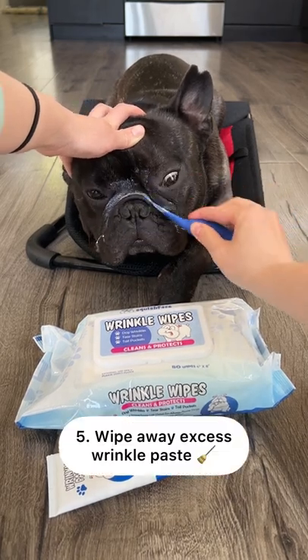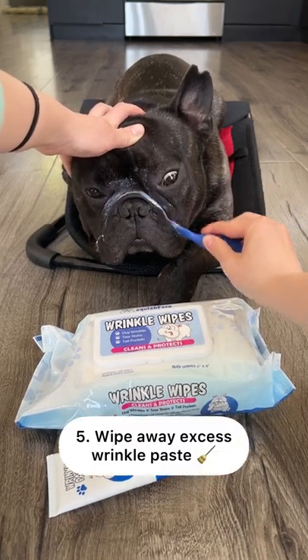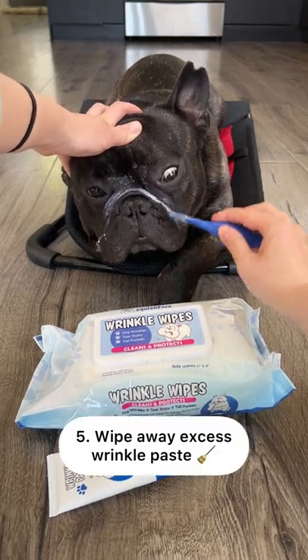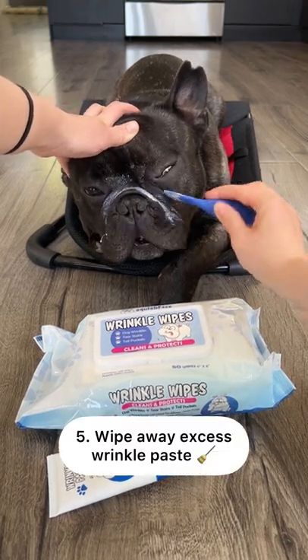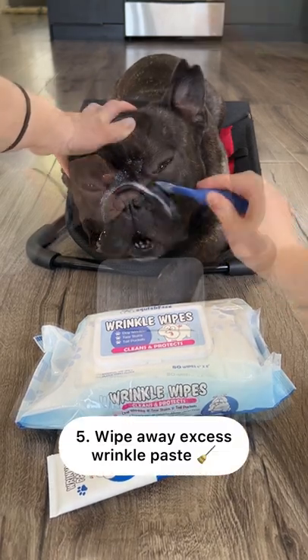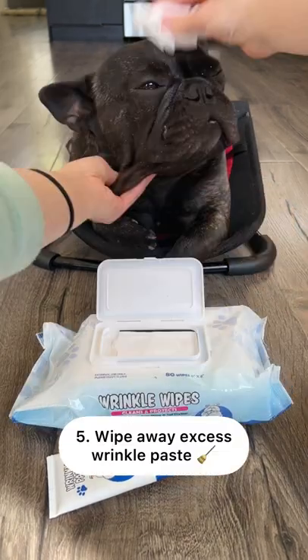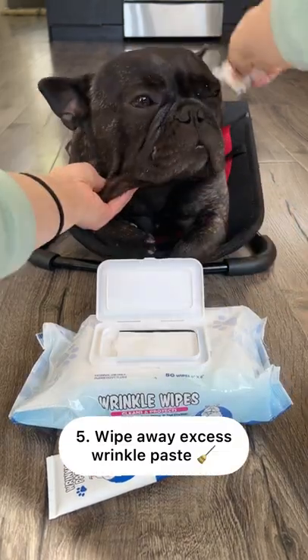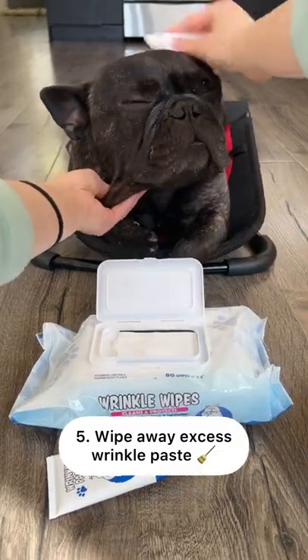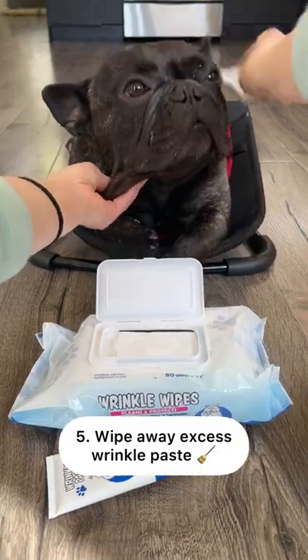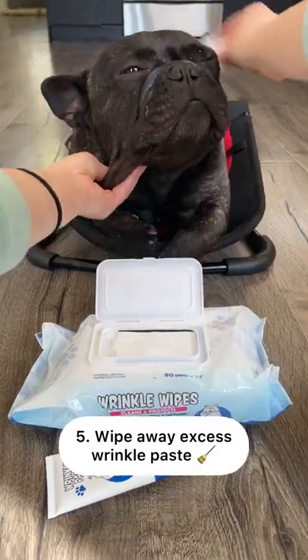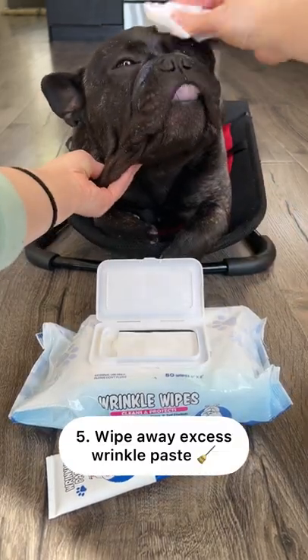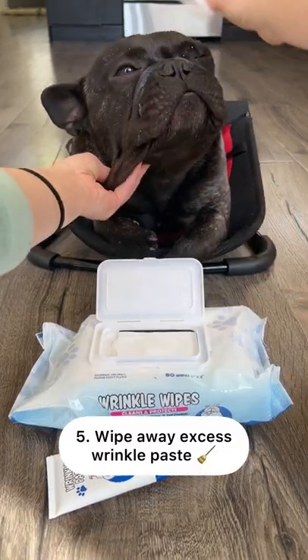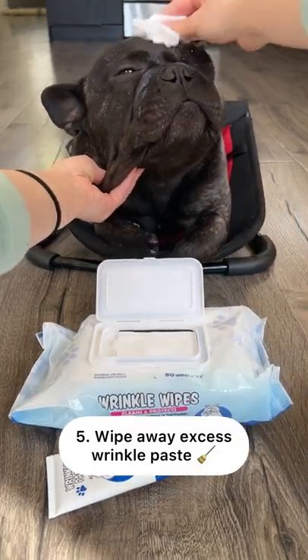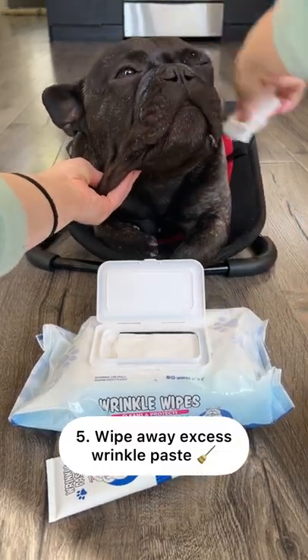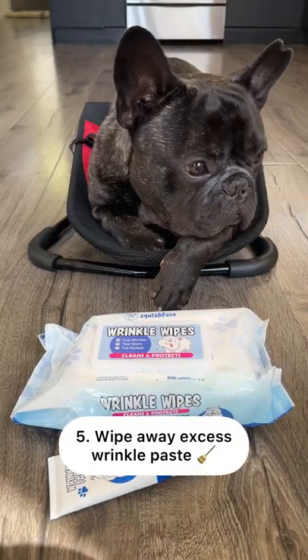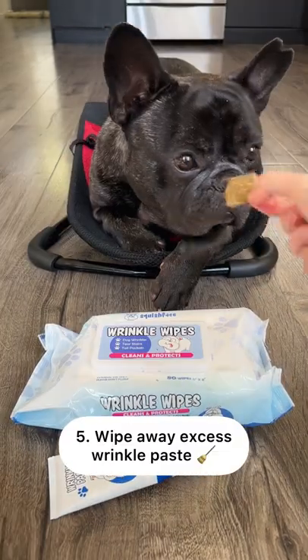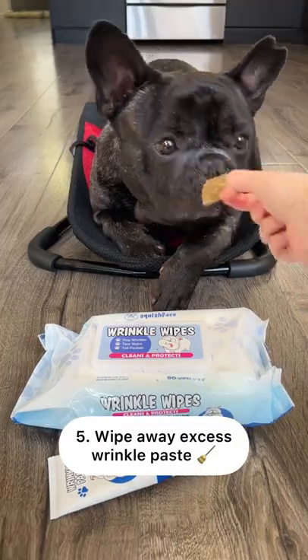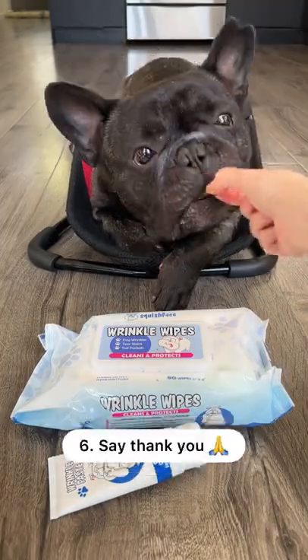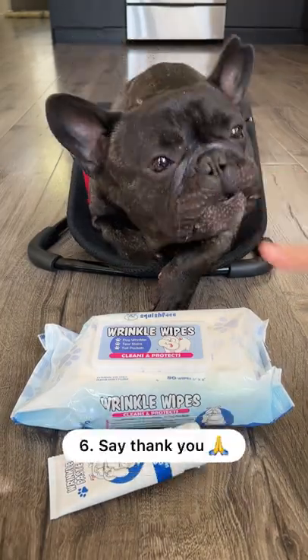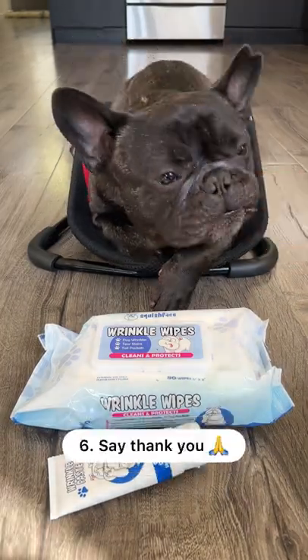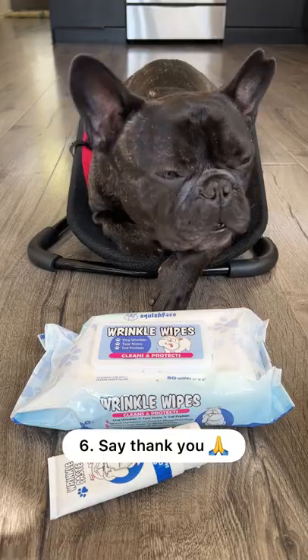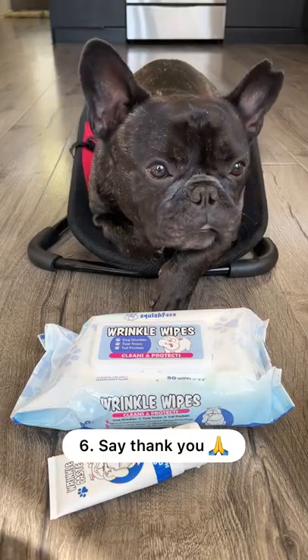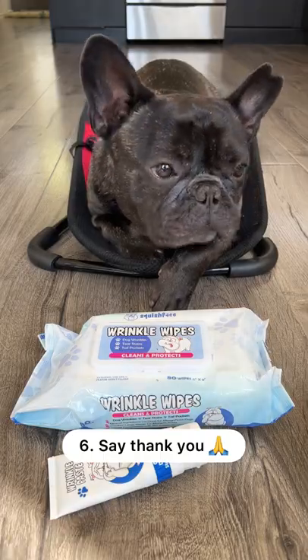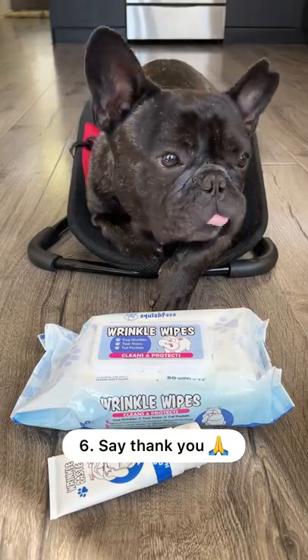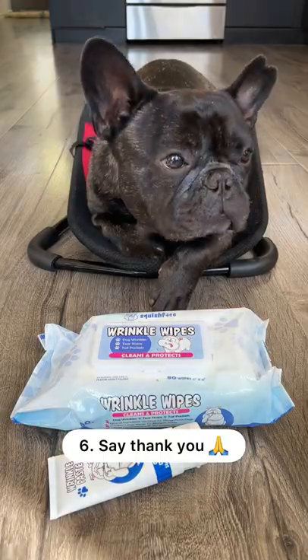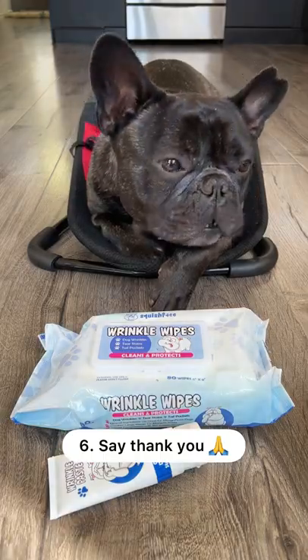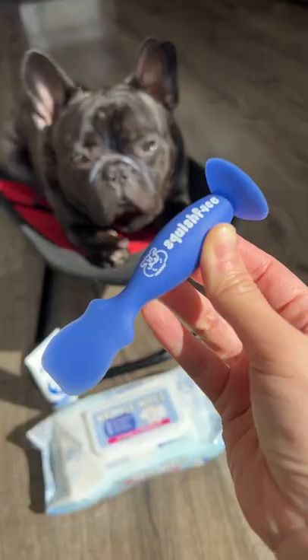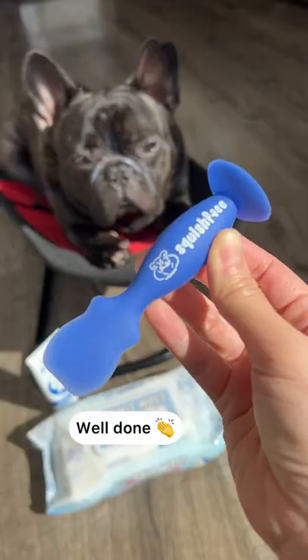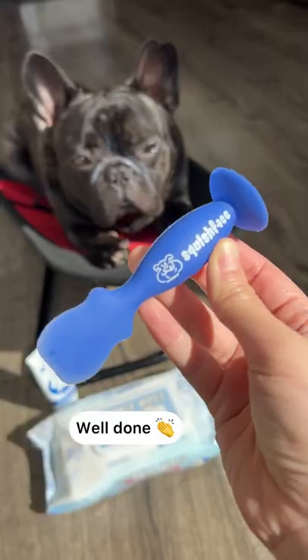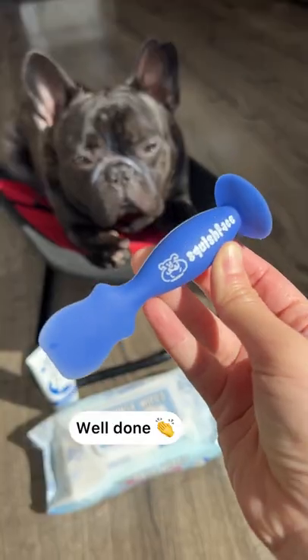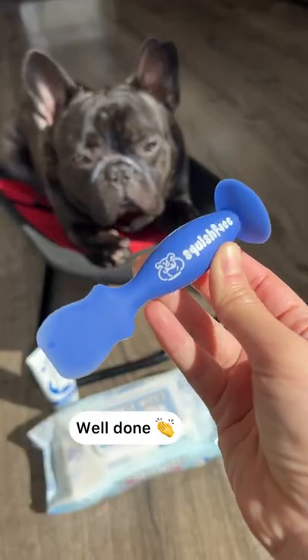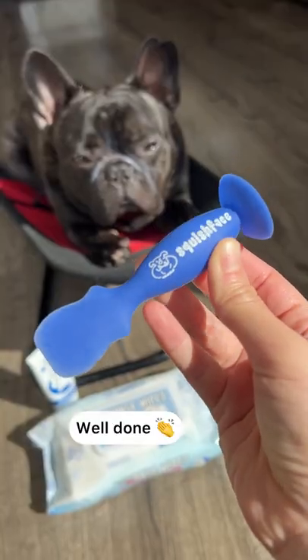Wipe away any excess wrinkle paste. Thank your partner for the cooperation. Well done!